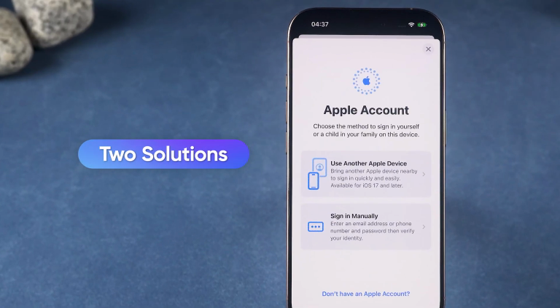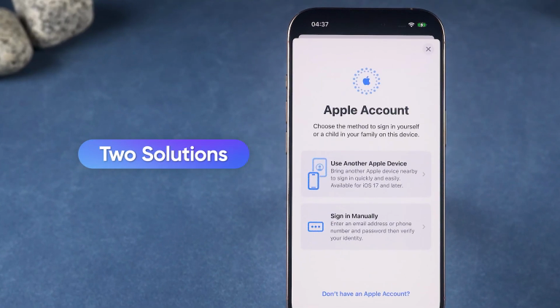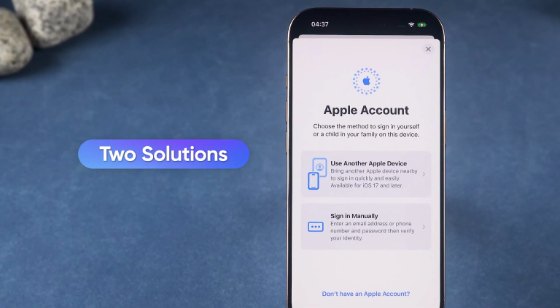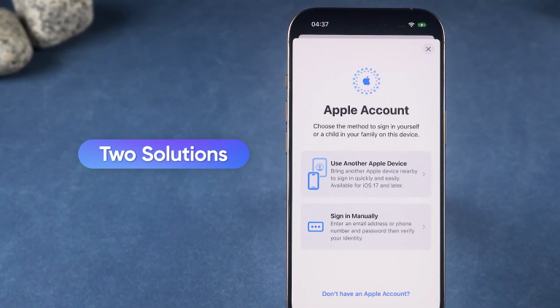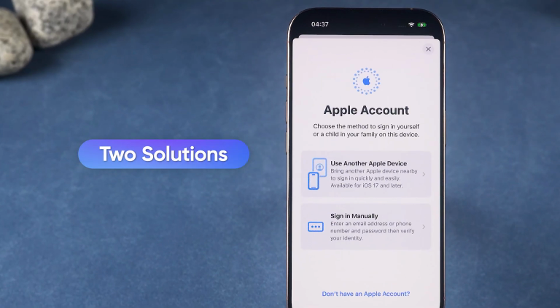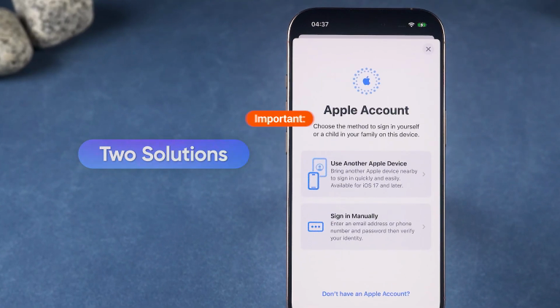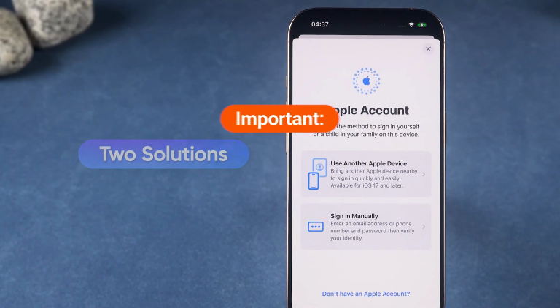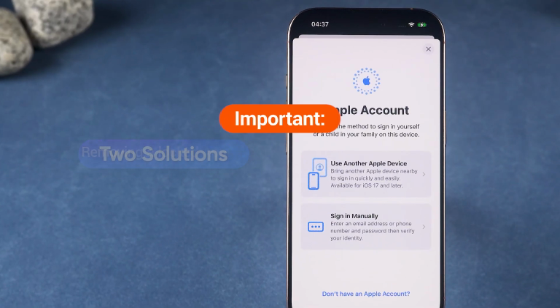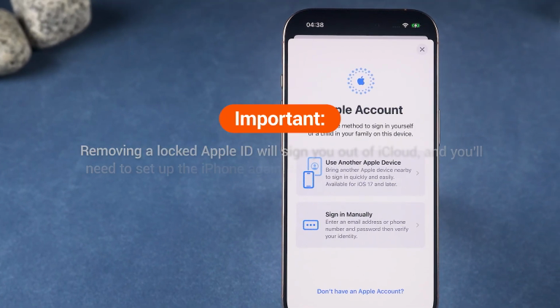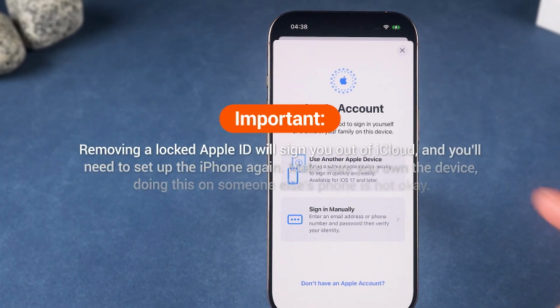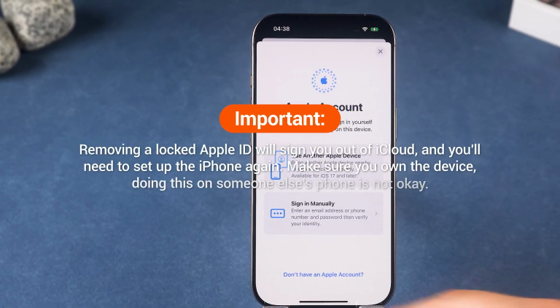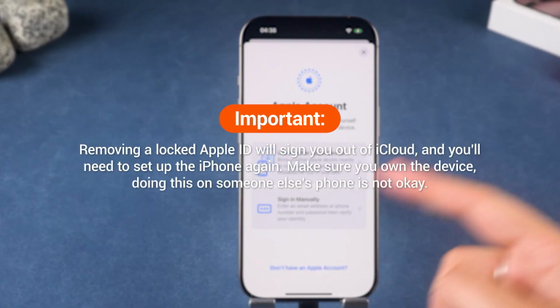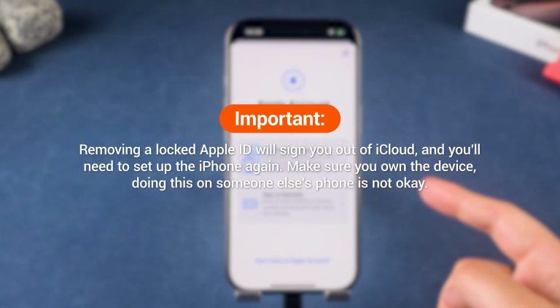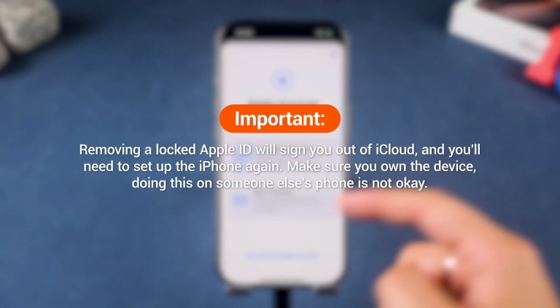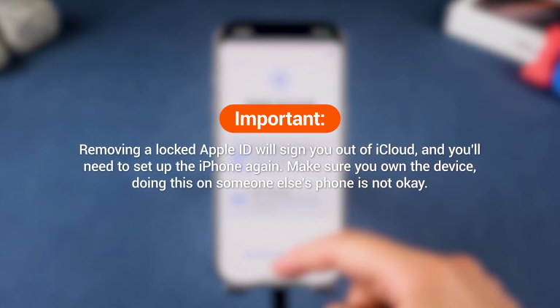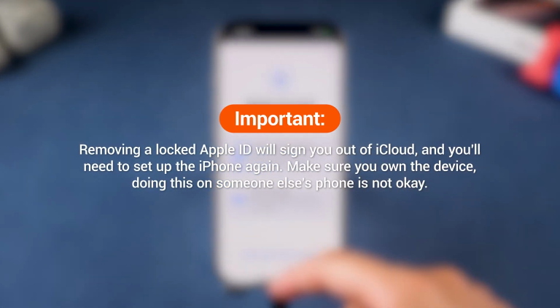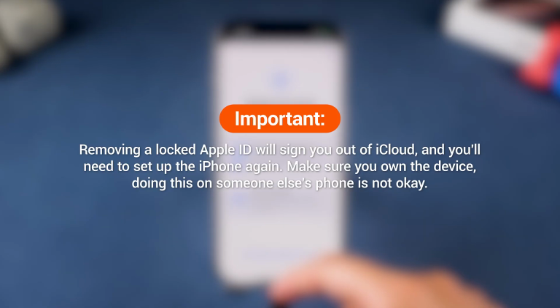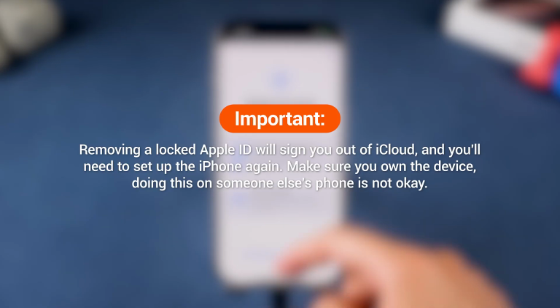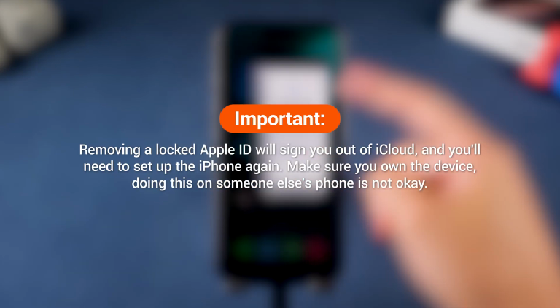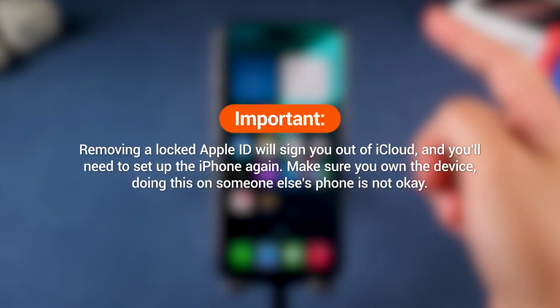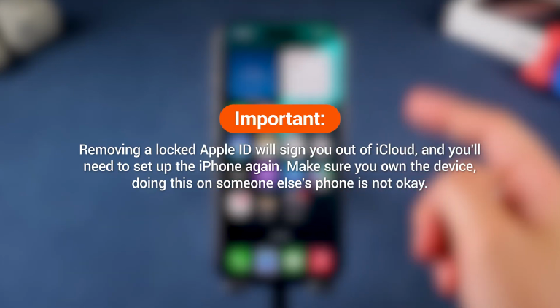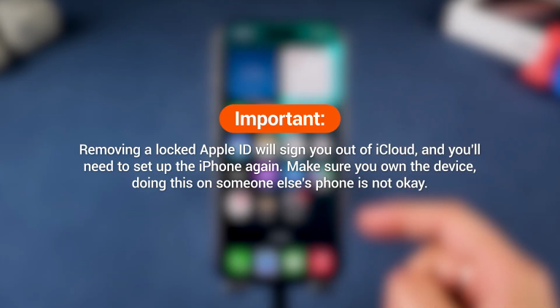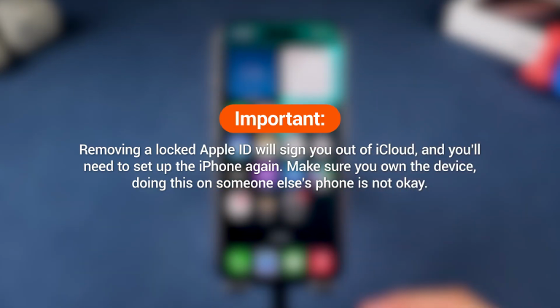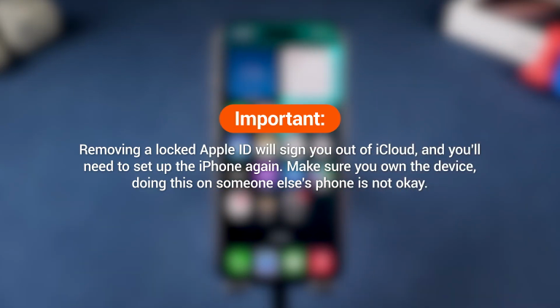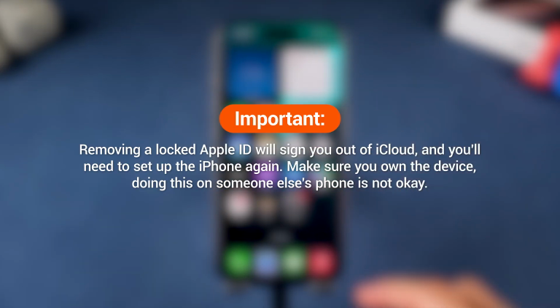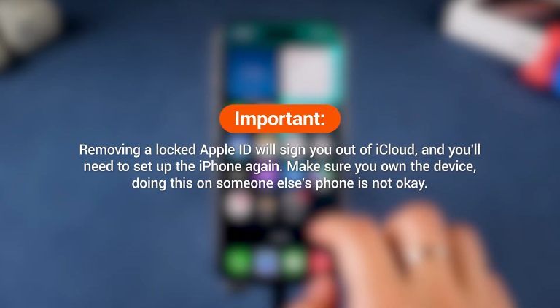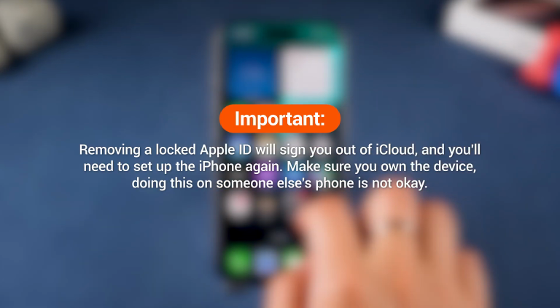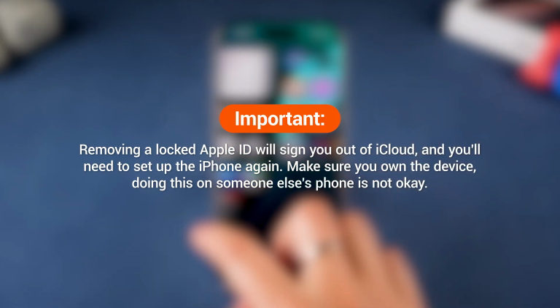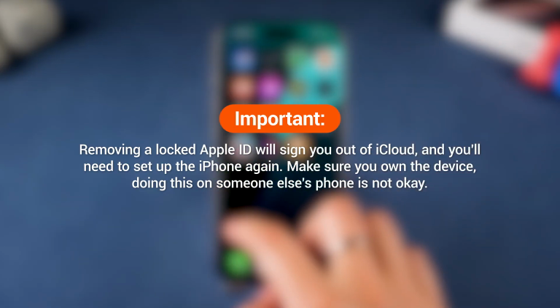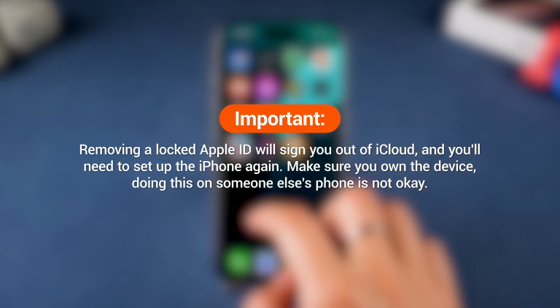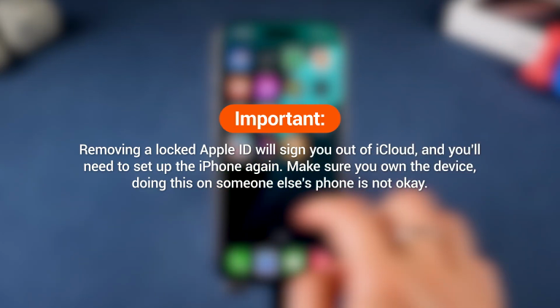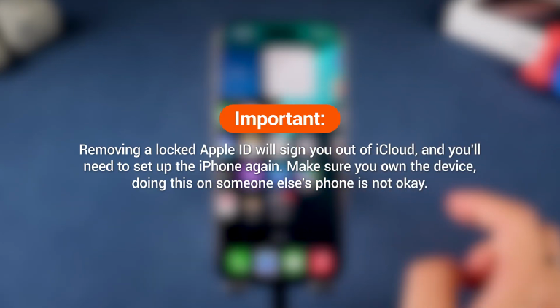Important notes: removing a locked Apple ID will sign you out of iCloud, and you'll need to set up the iPhone again.